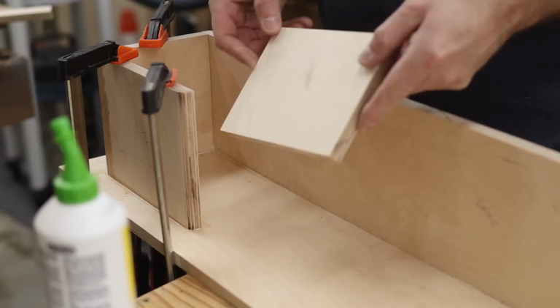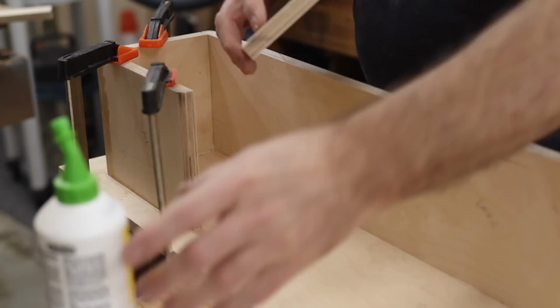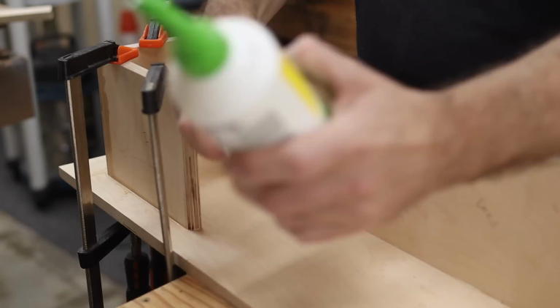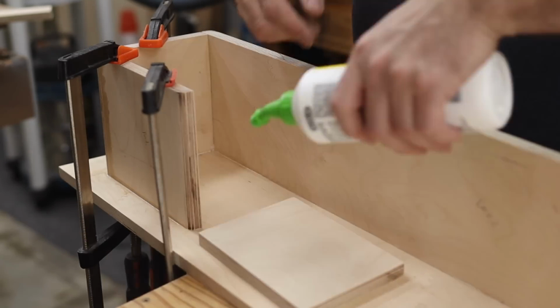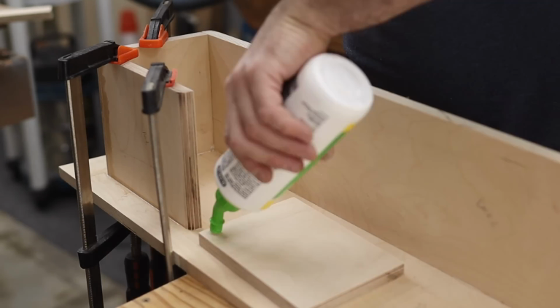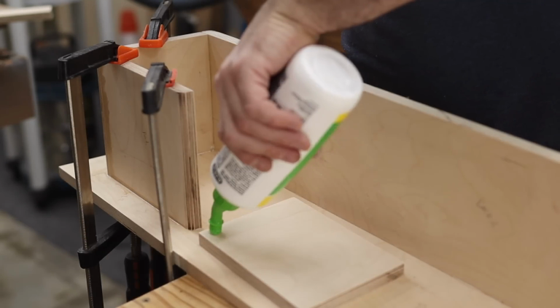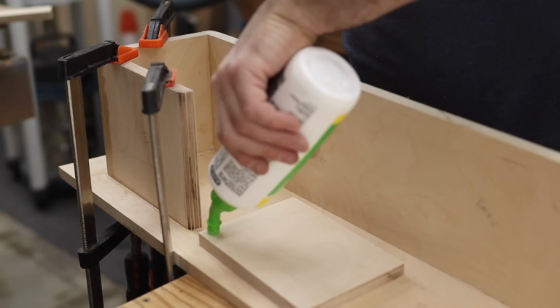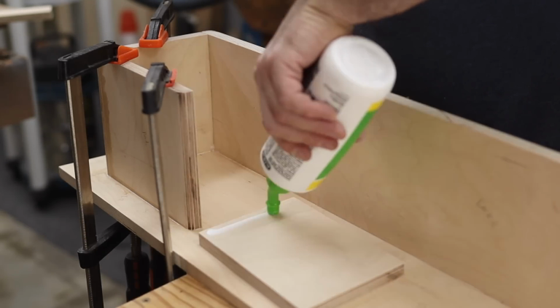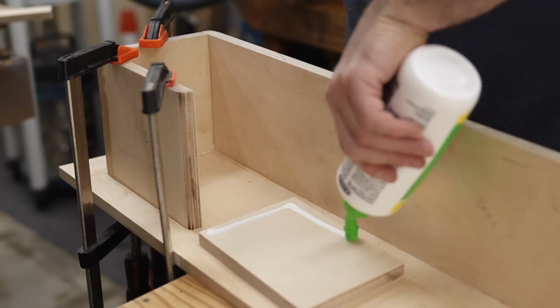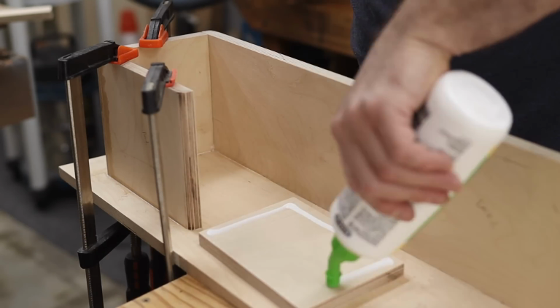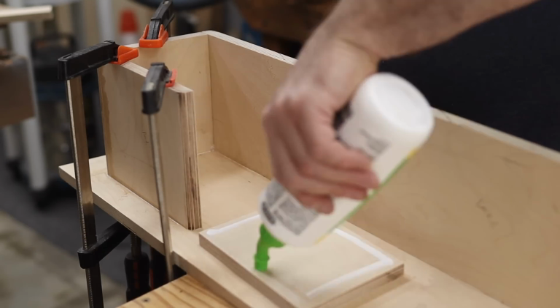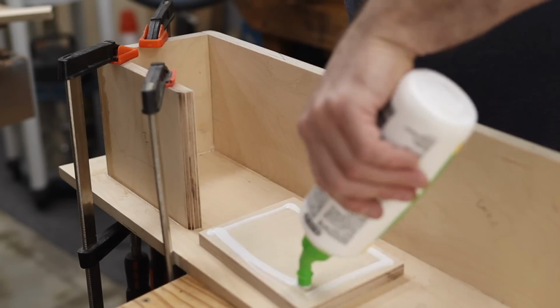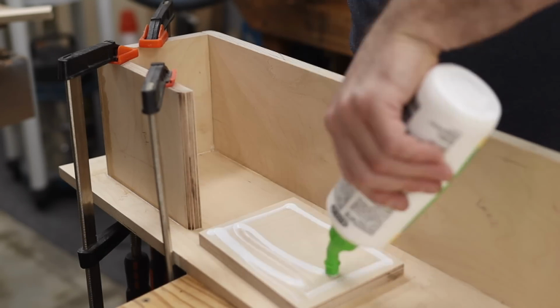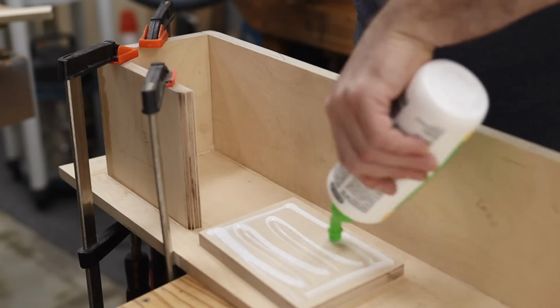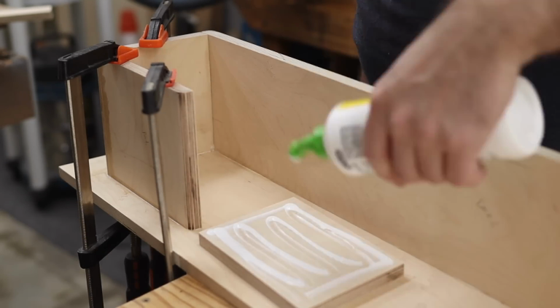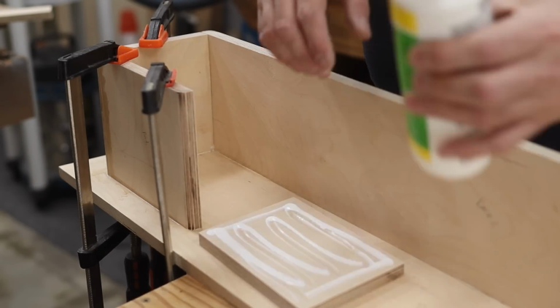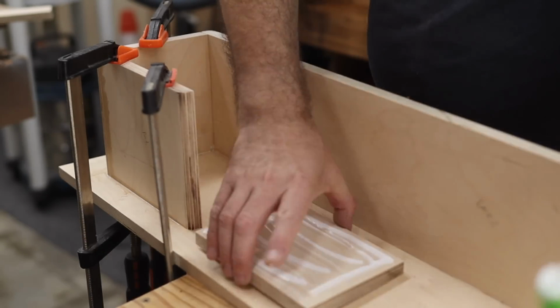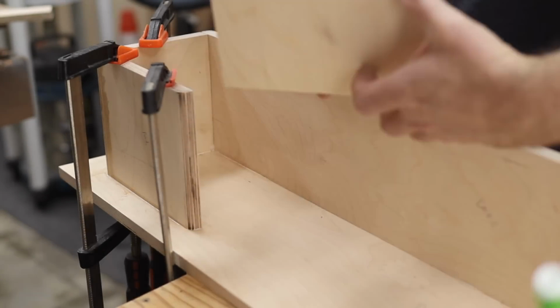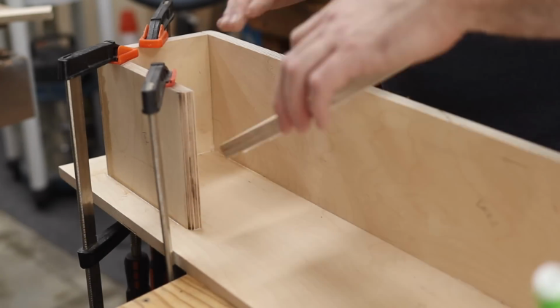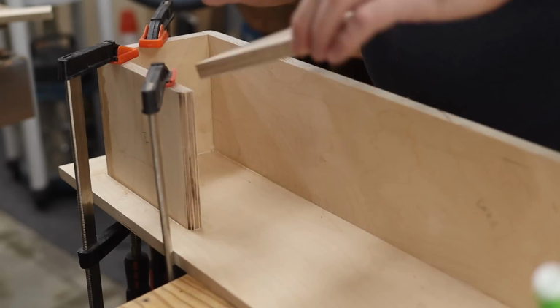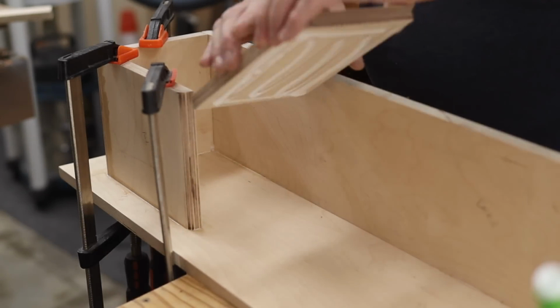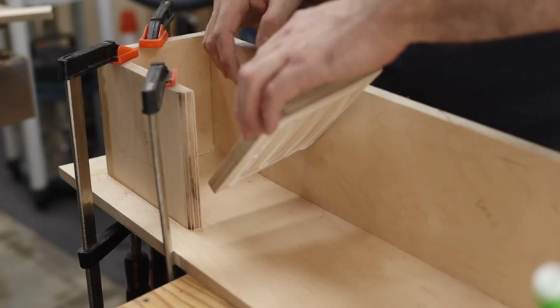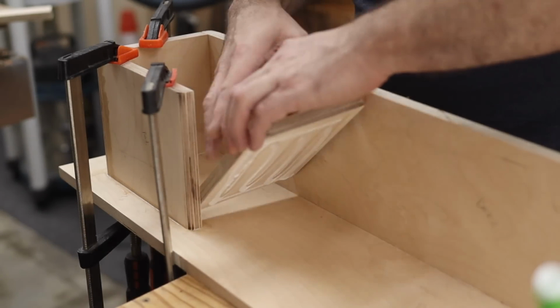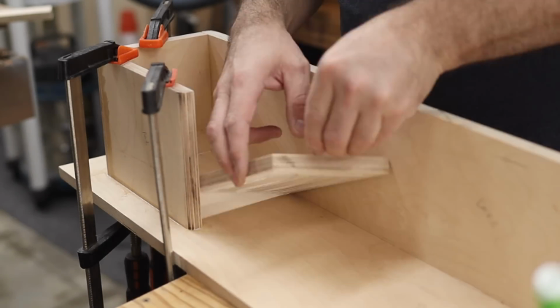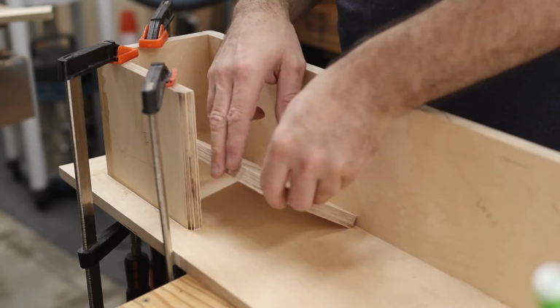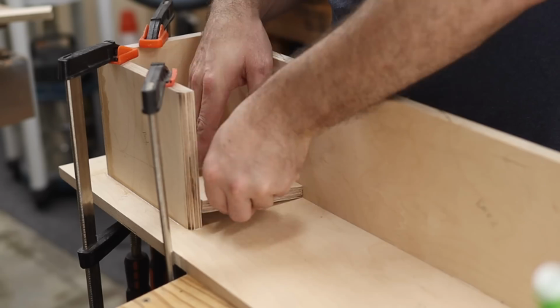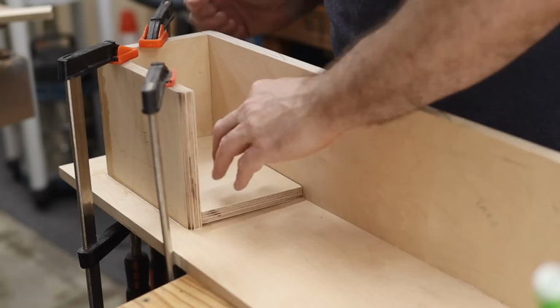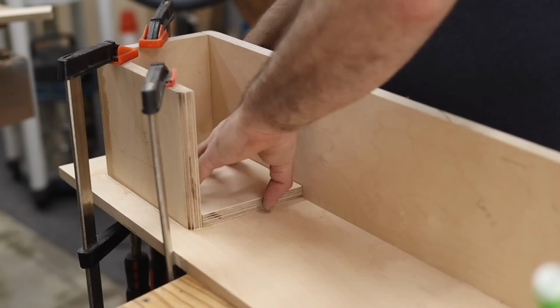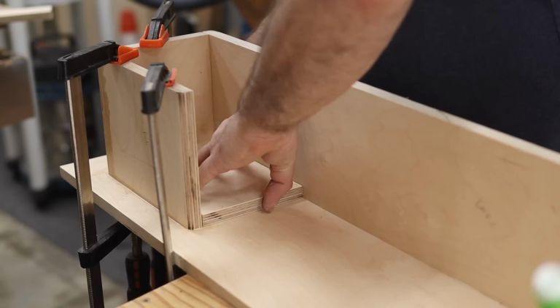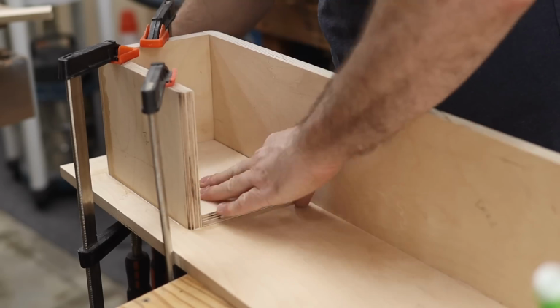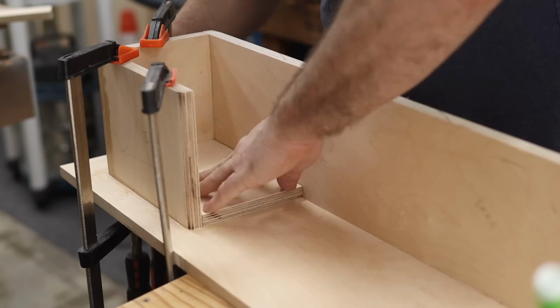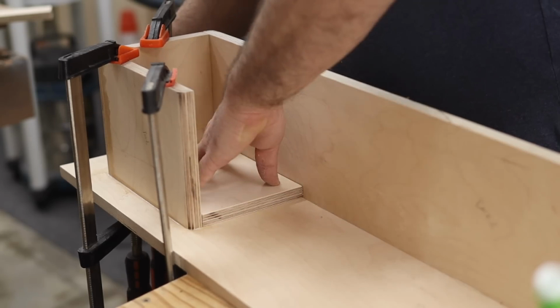I am doubling up and strengthening the area behind the port with an additional 15mm birch plywood panel.